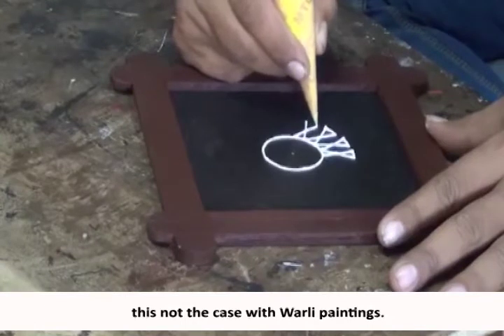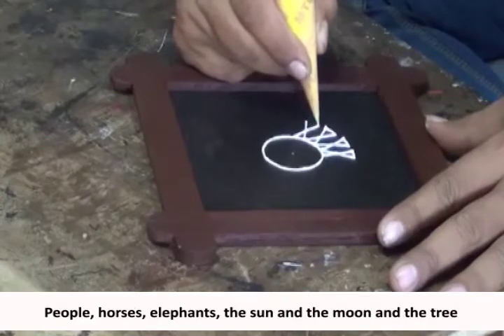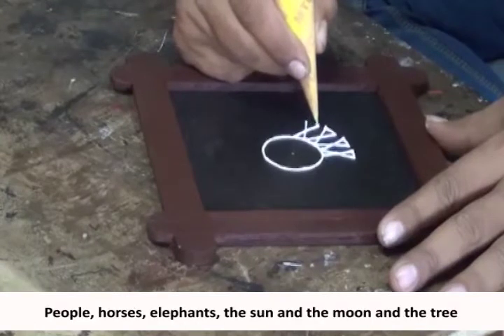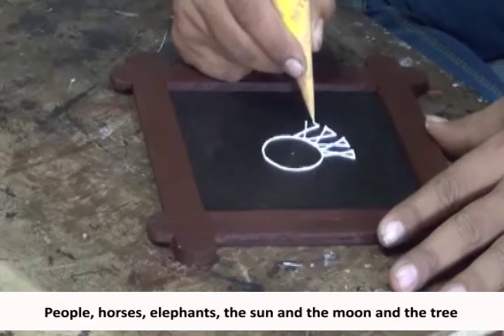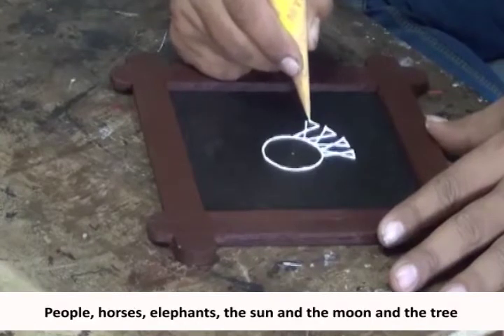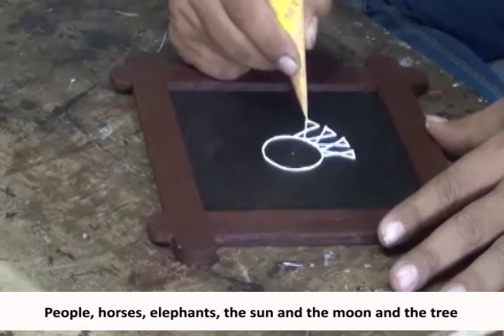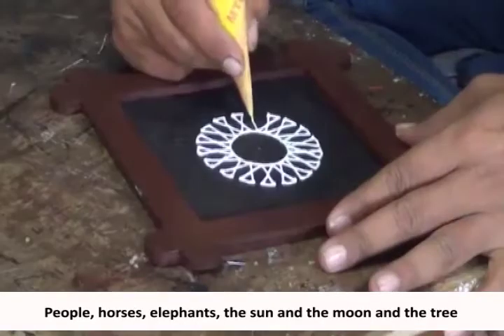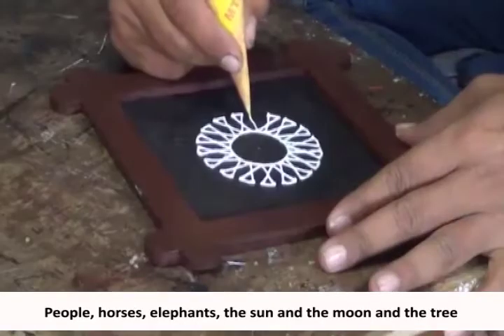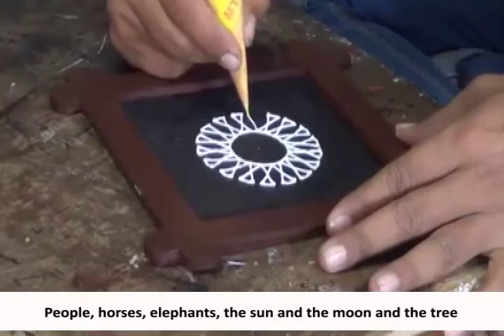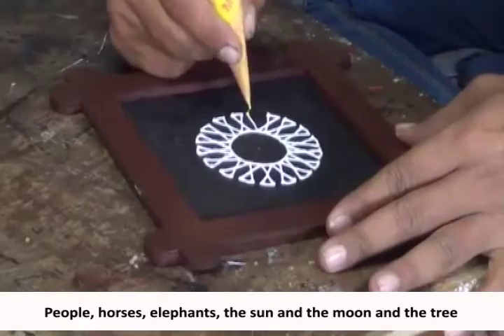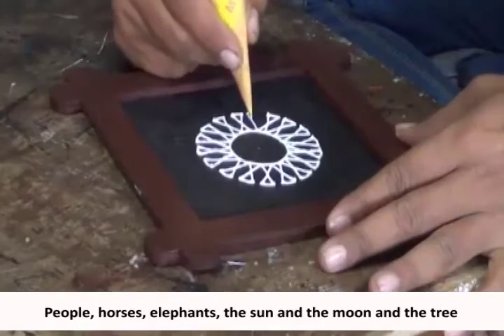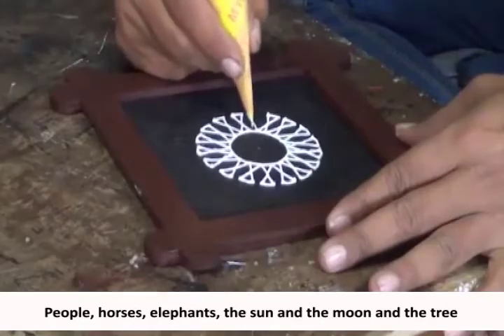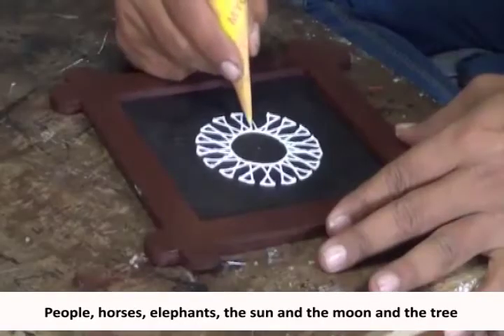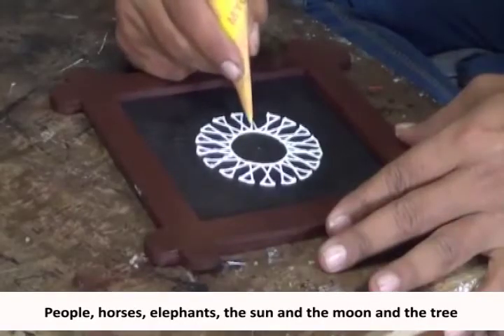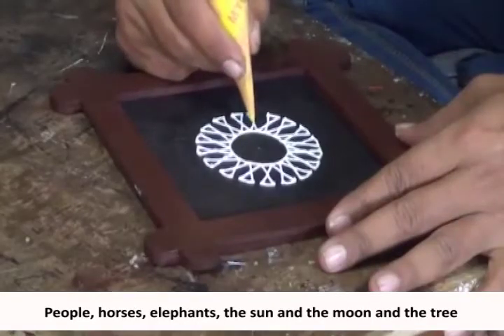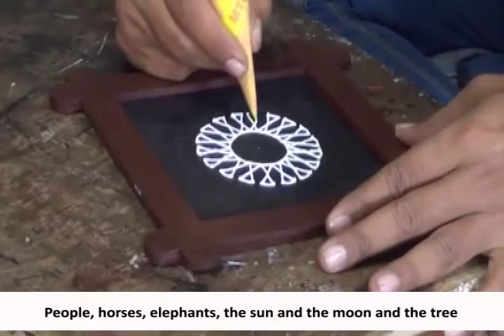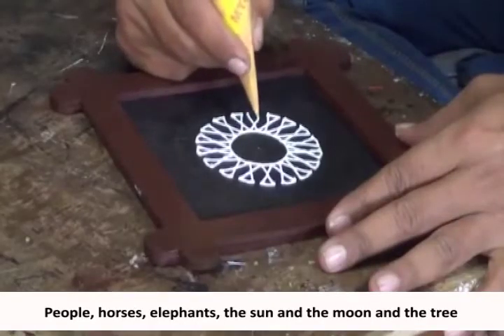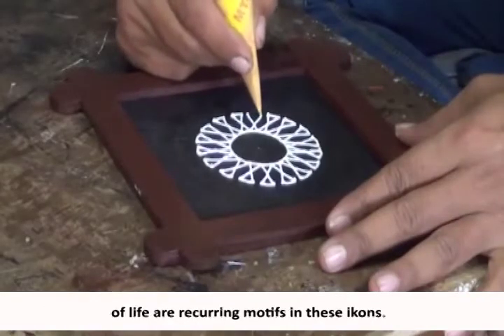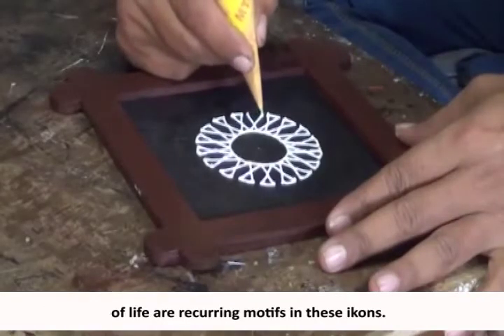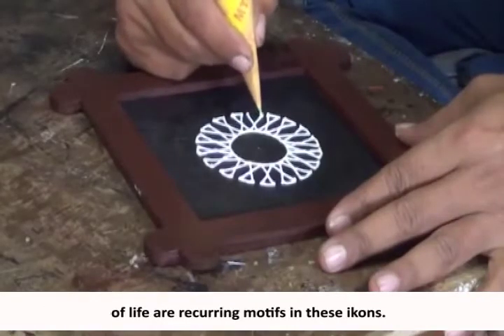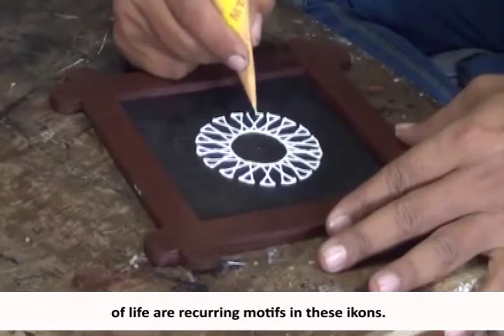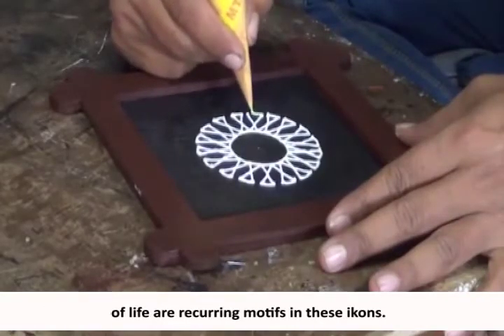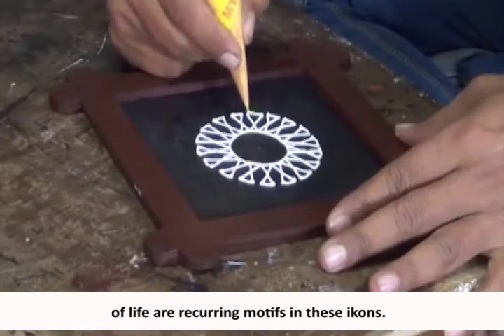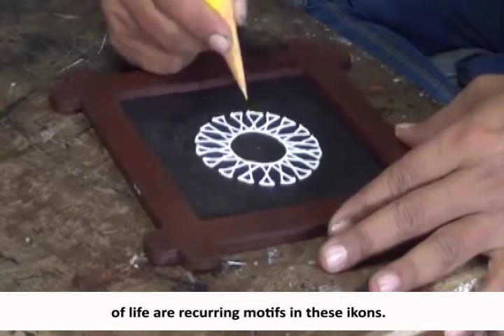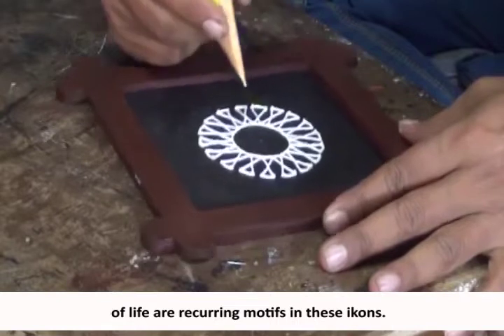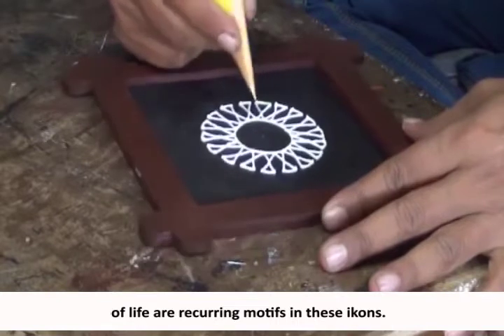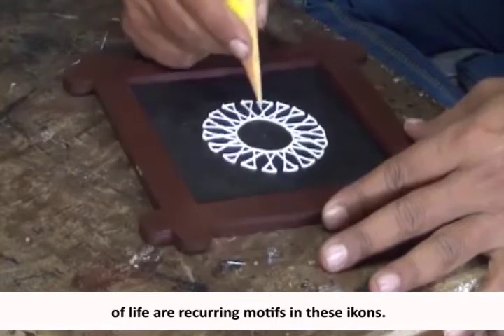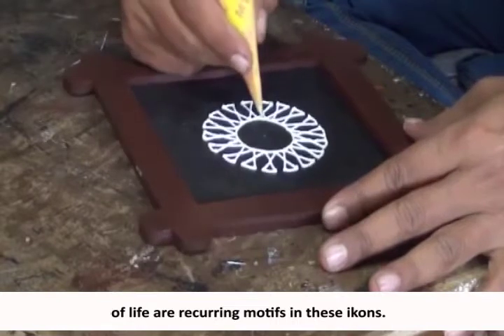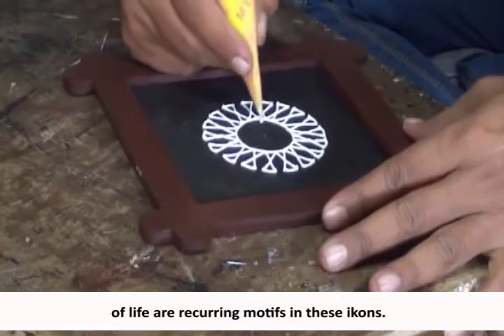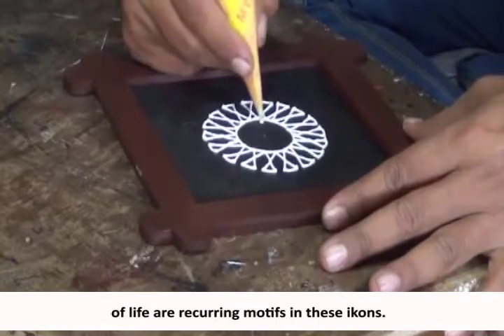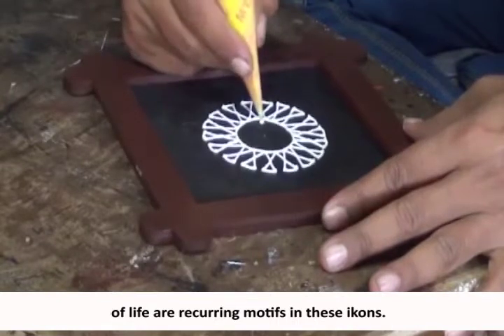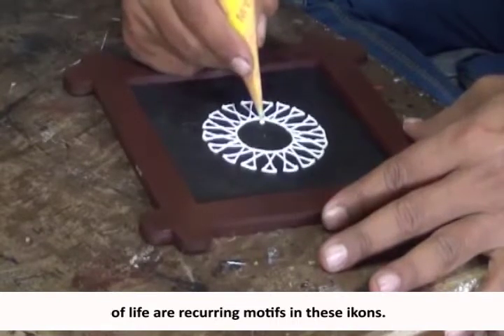People, horses, elephants, the sun and the moon, and the tree of life are recurring motifs in these Ikhons.